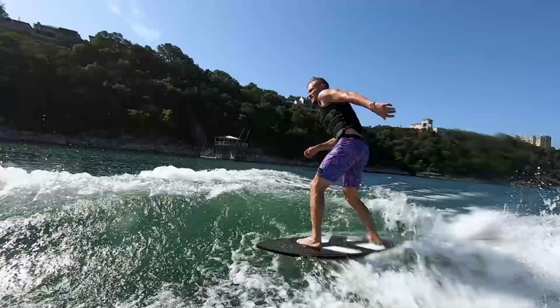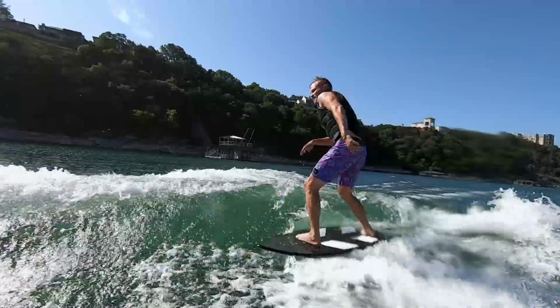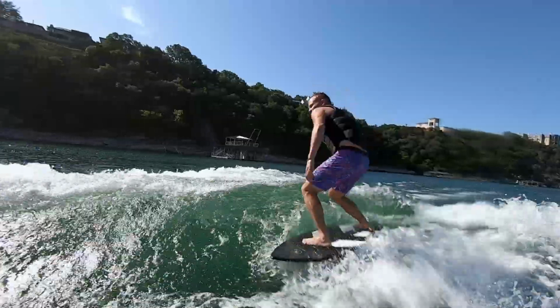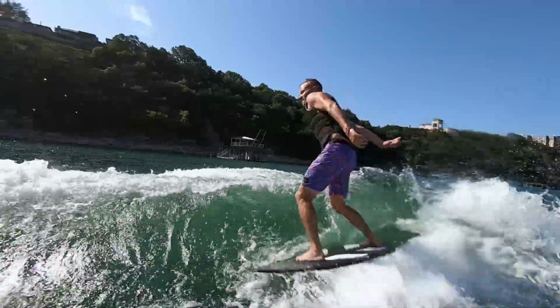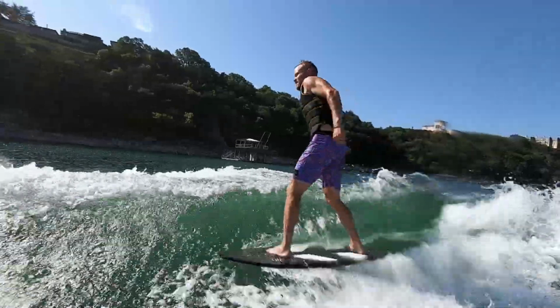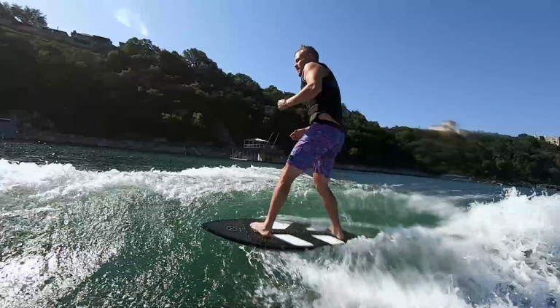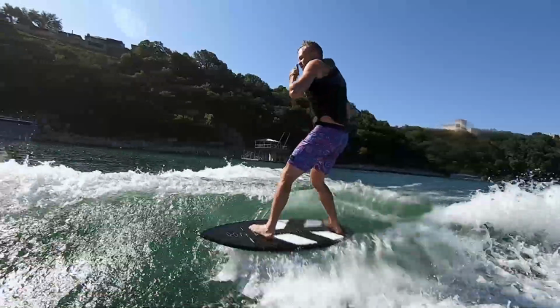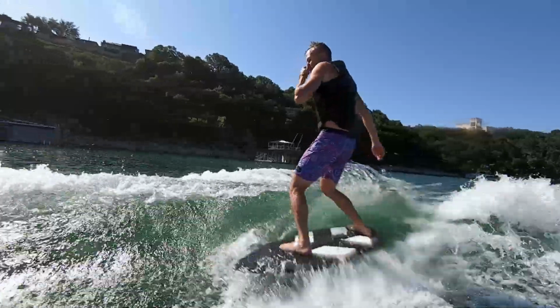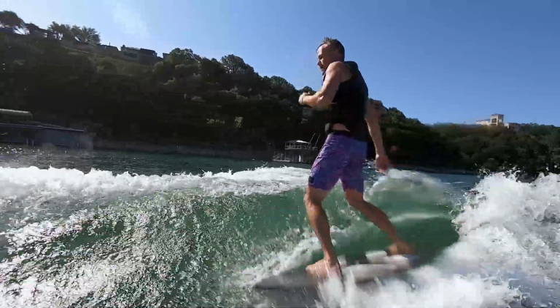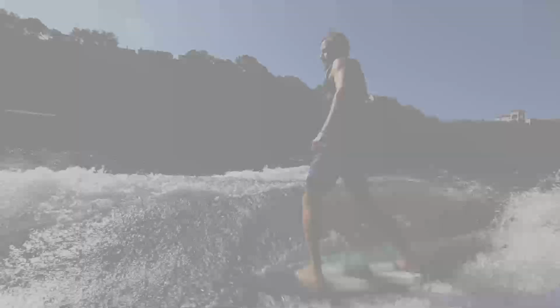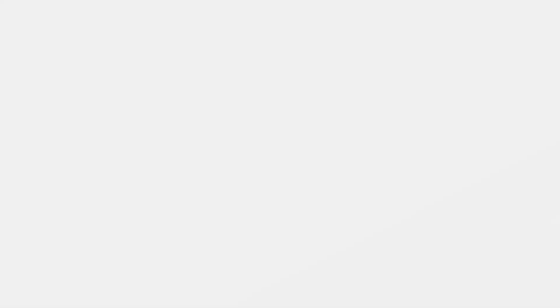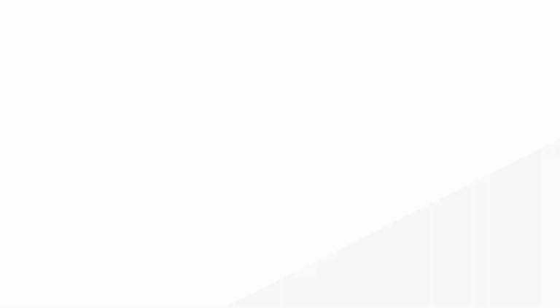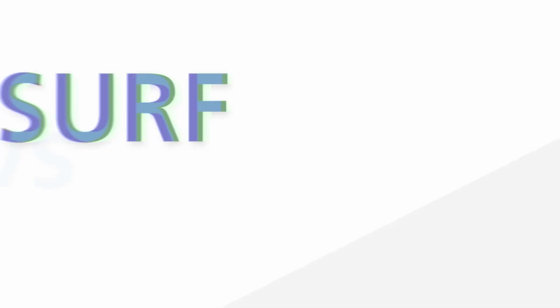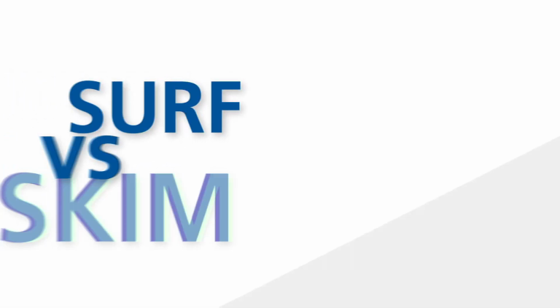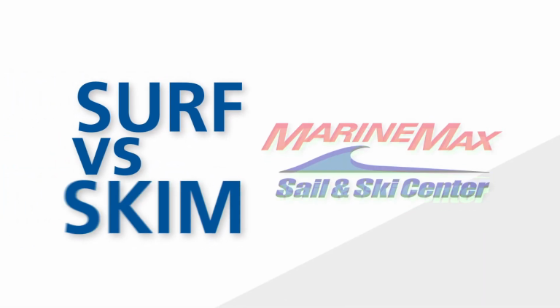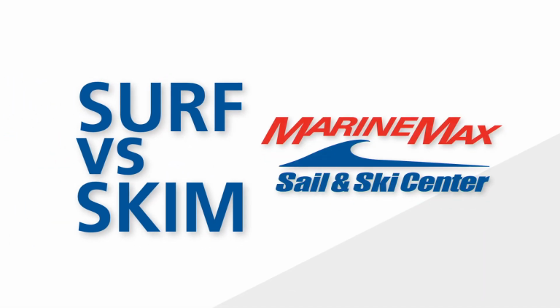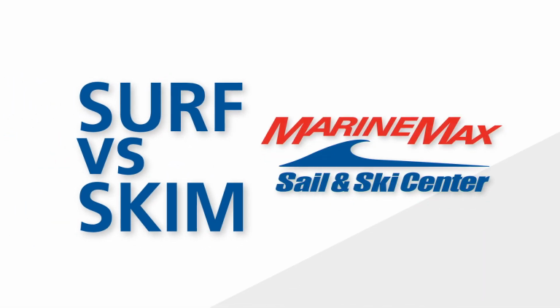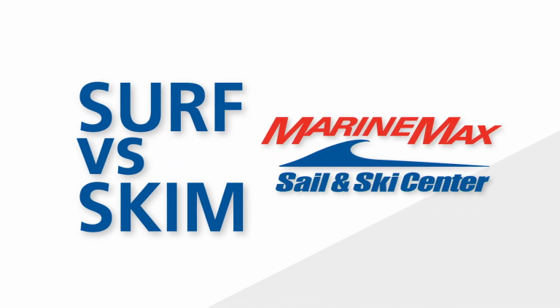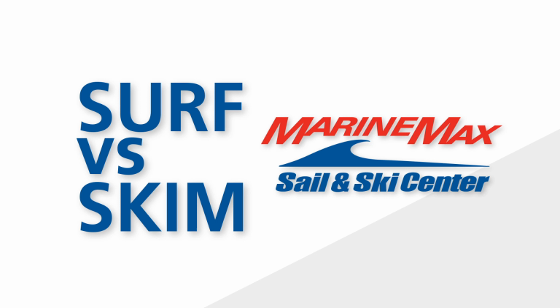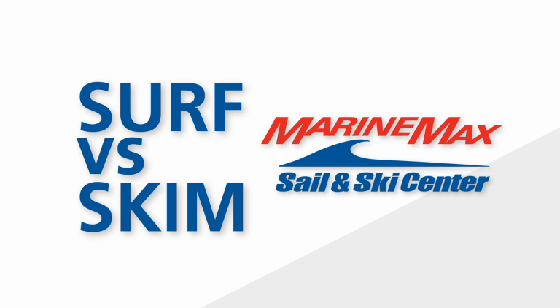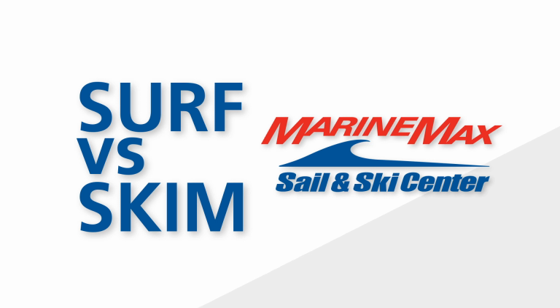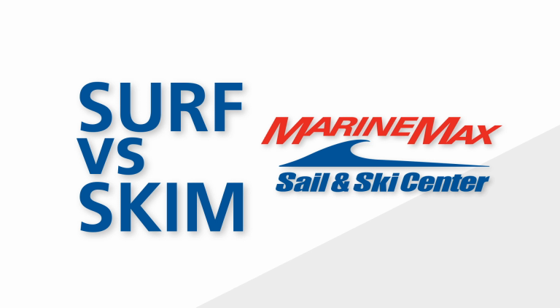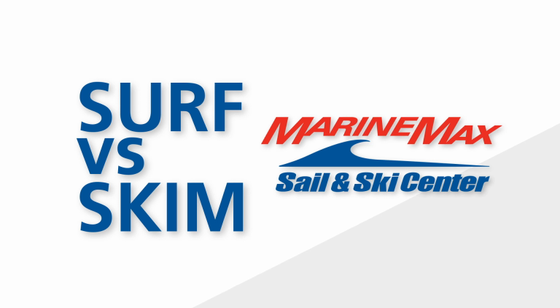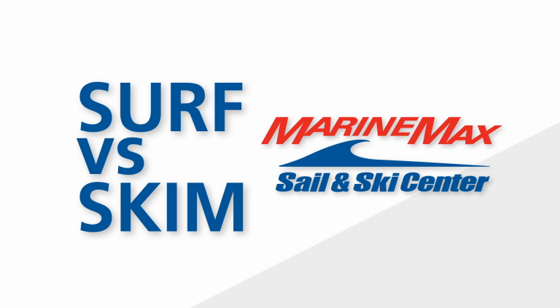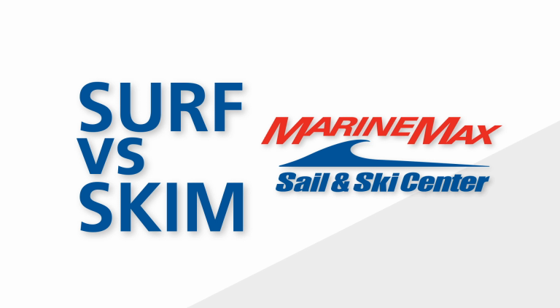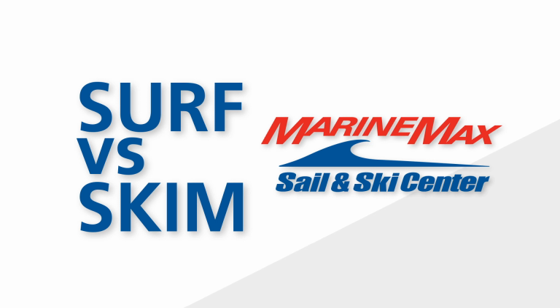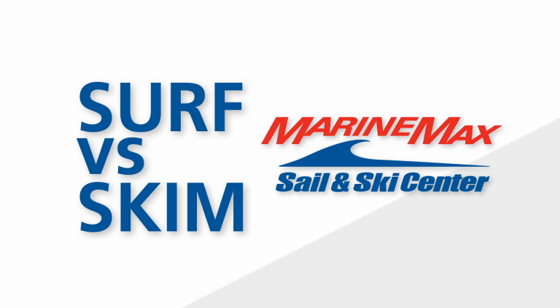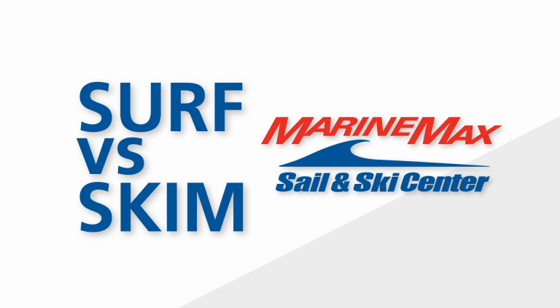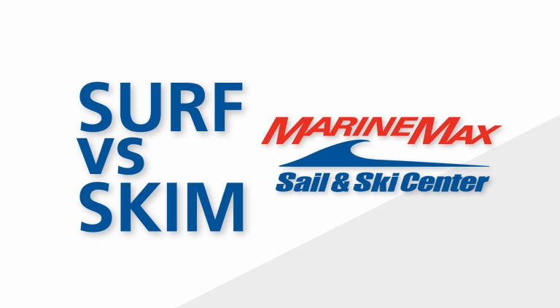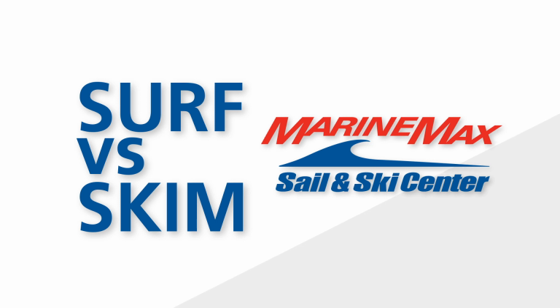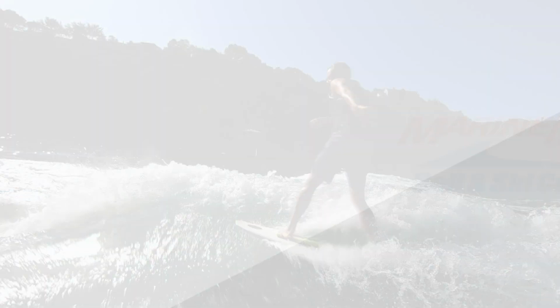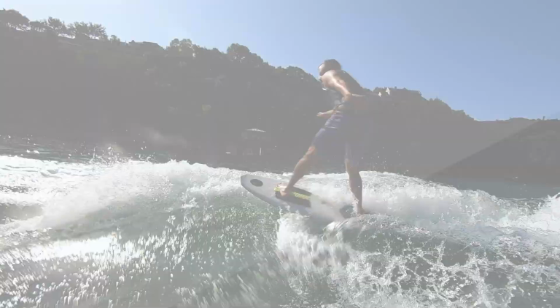When it comes to buying a wake surfboard, you've got two main options. We're going to look at a surf style and a skim style board. What does that really mean?